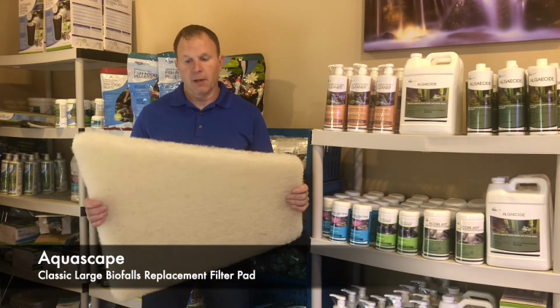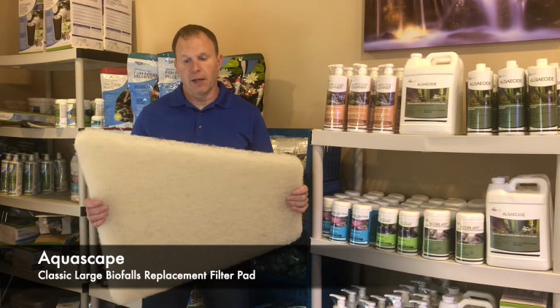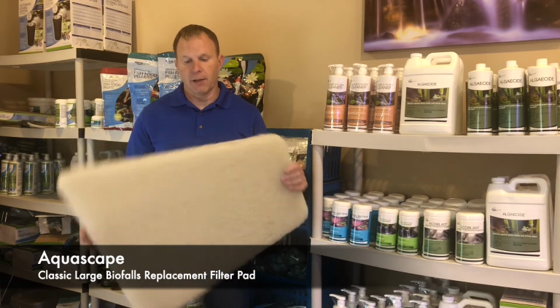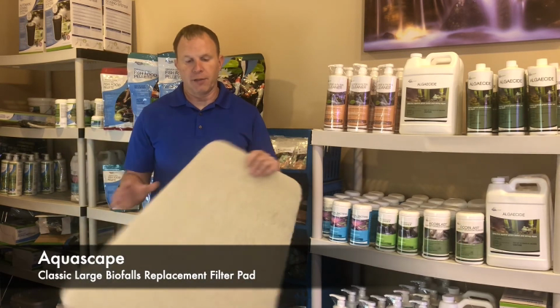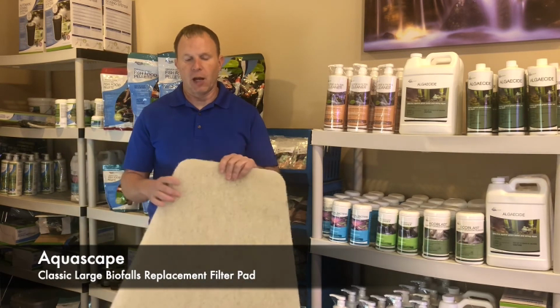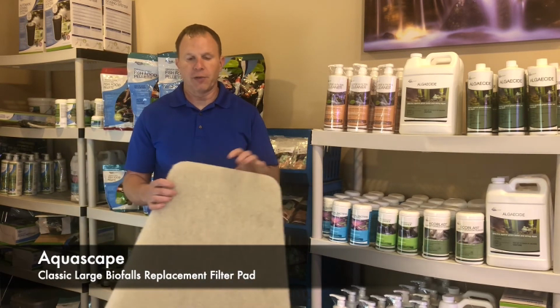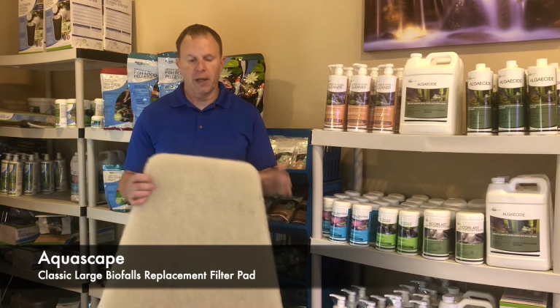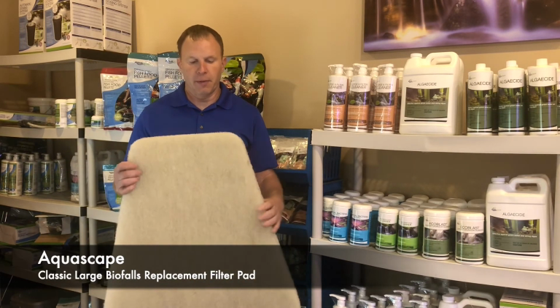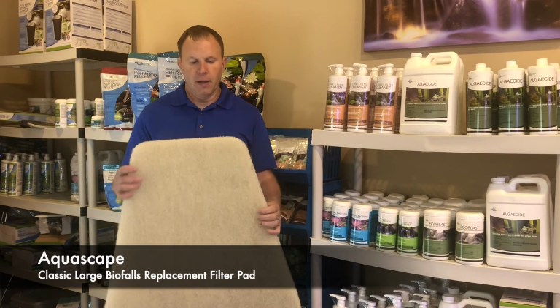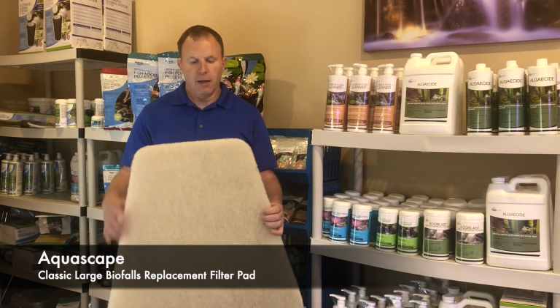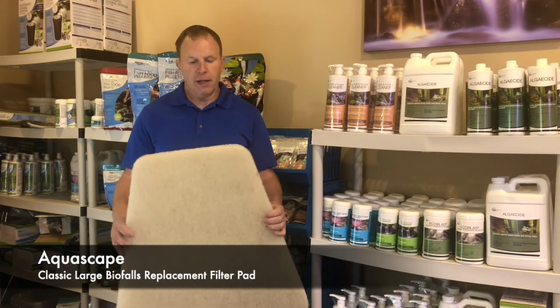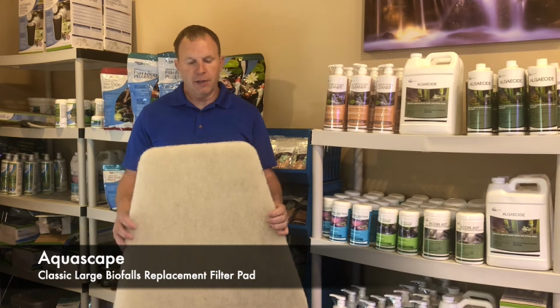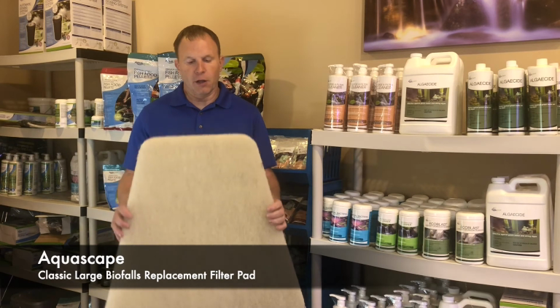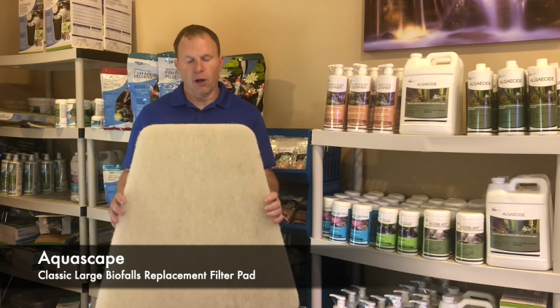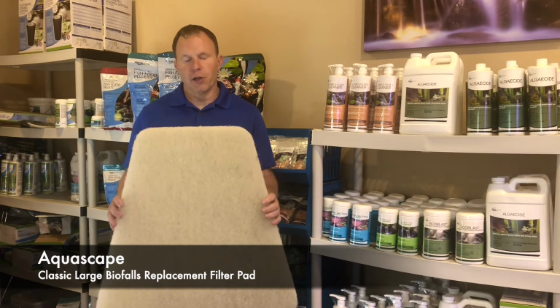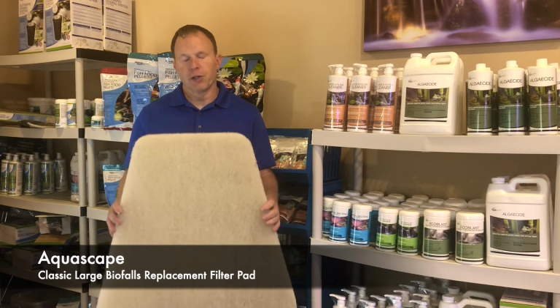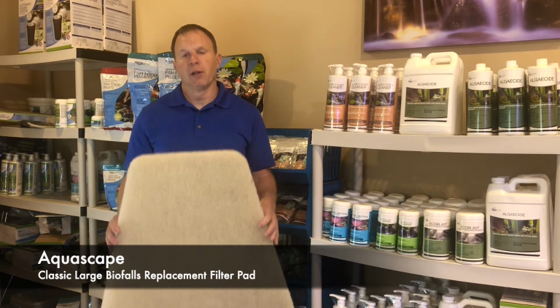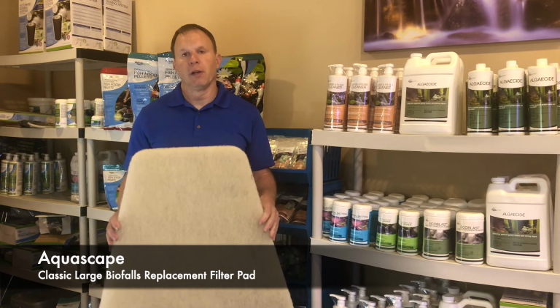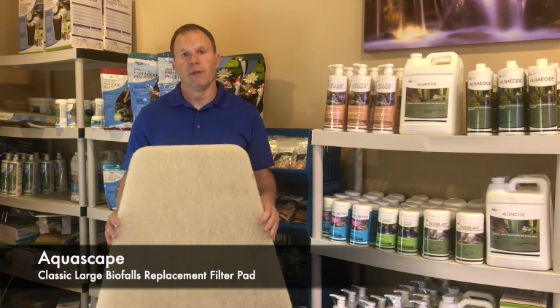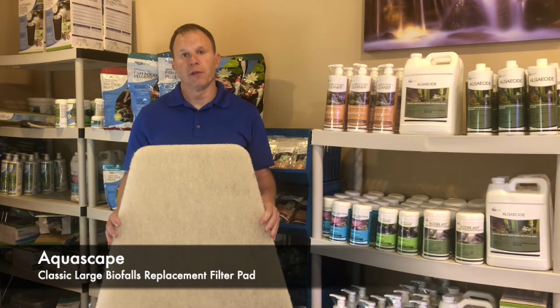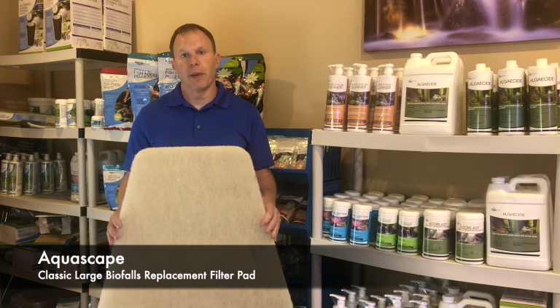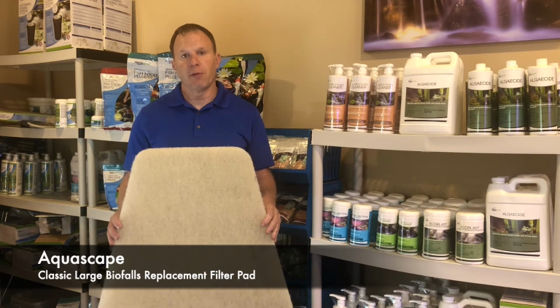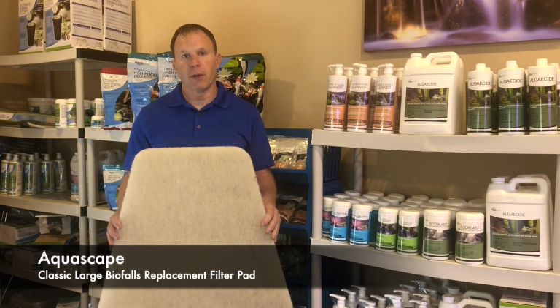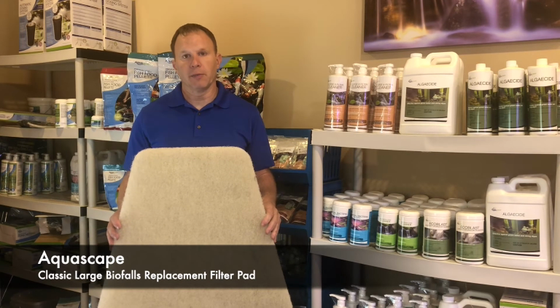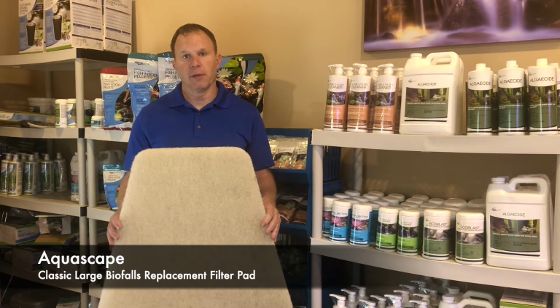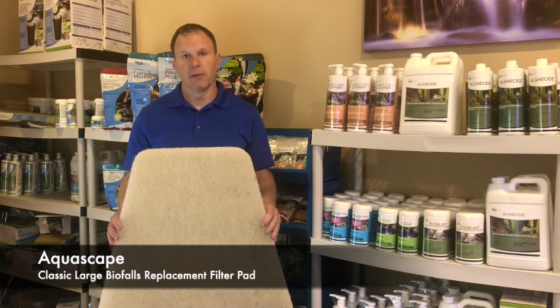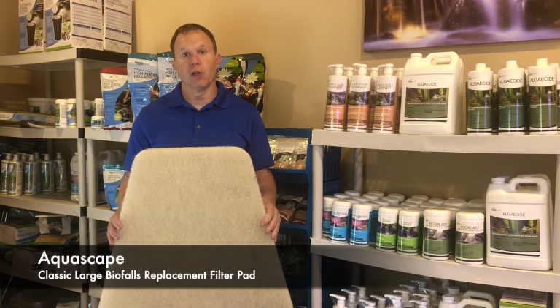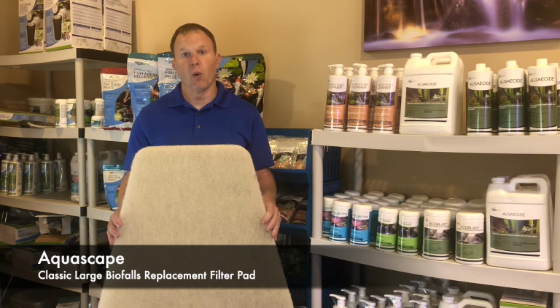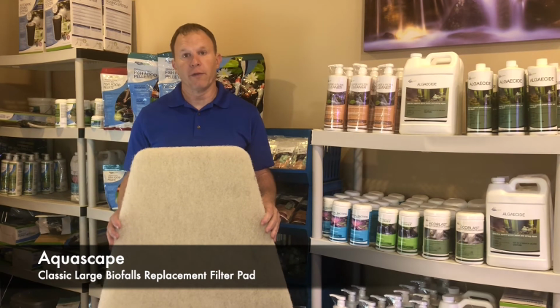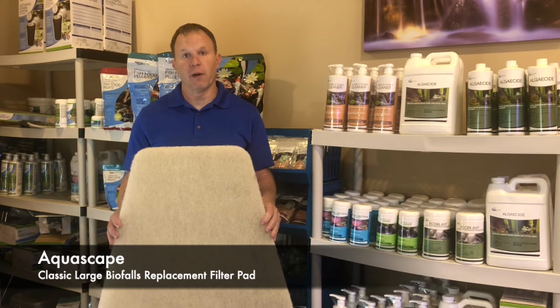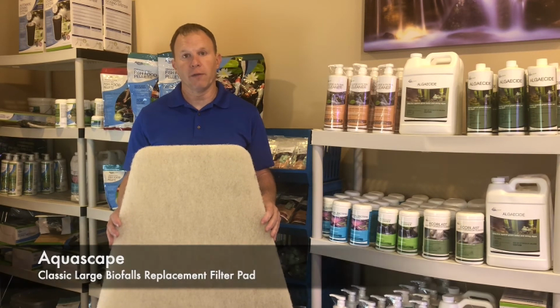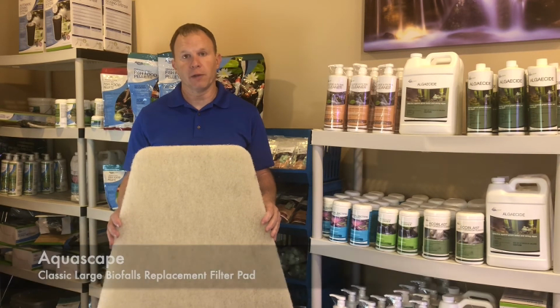Again, this is the Aquascape Classic Large Filter Pad Replacement for your waterfall filter.